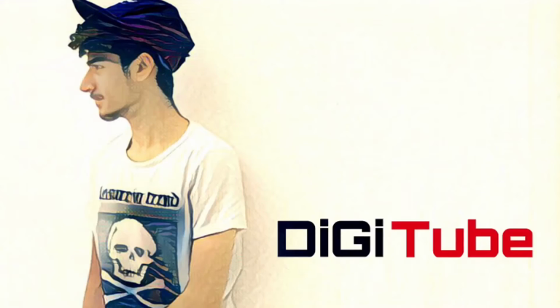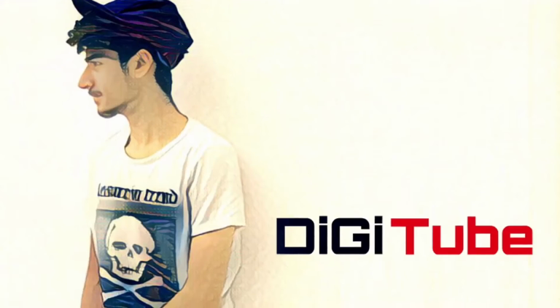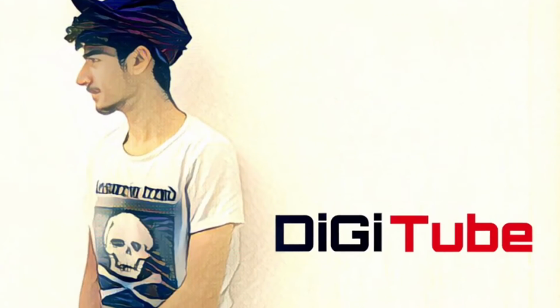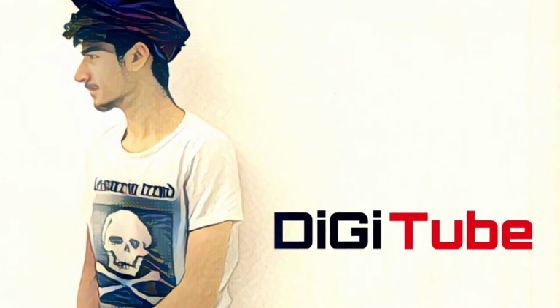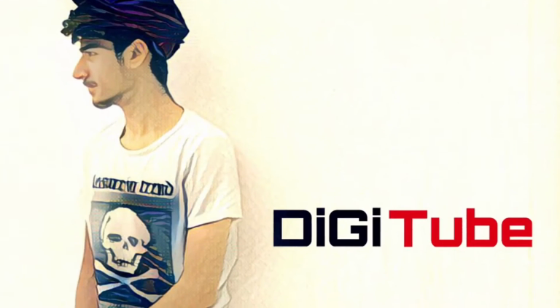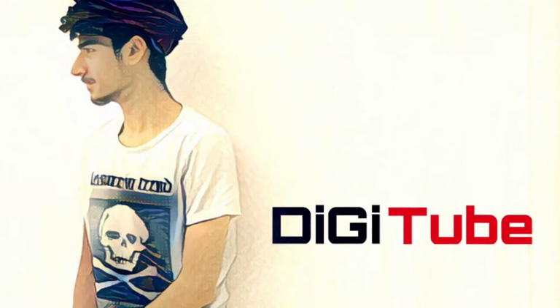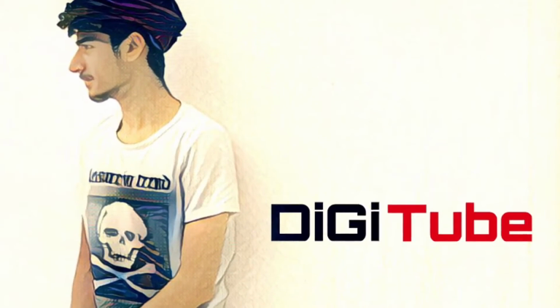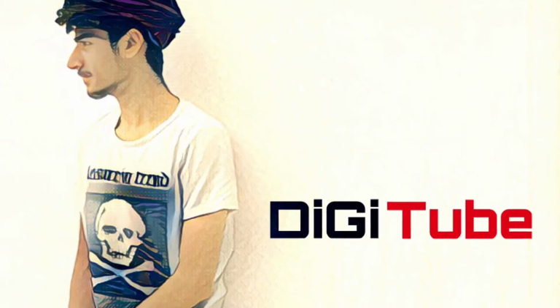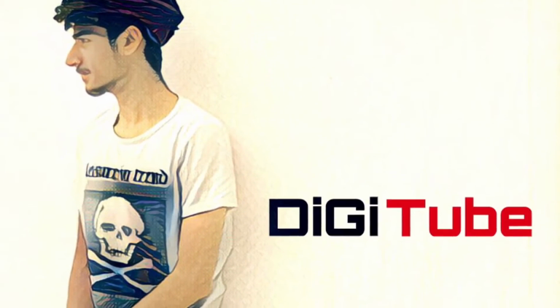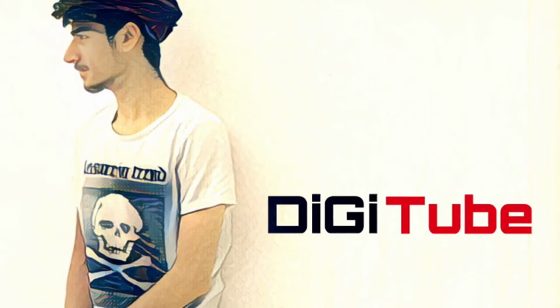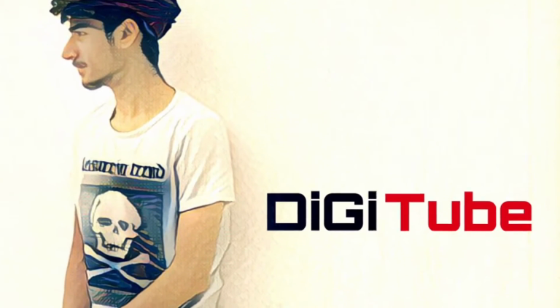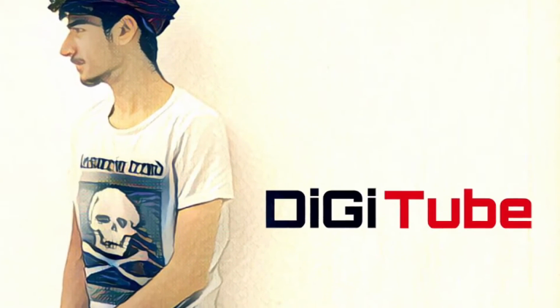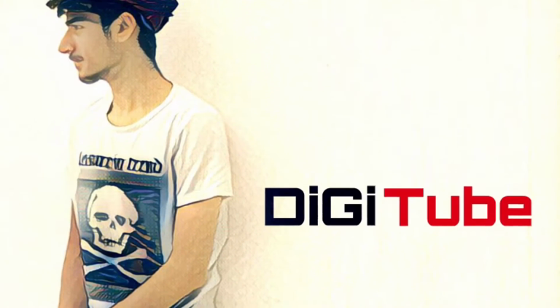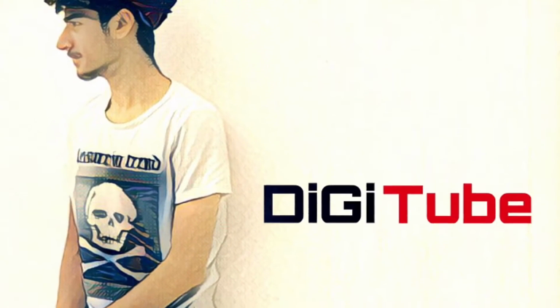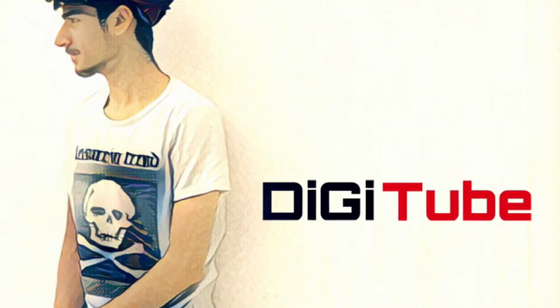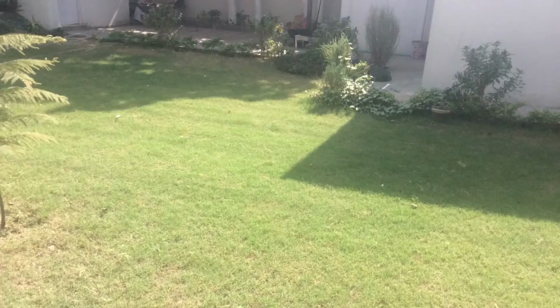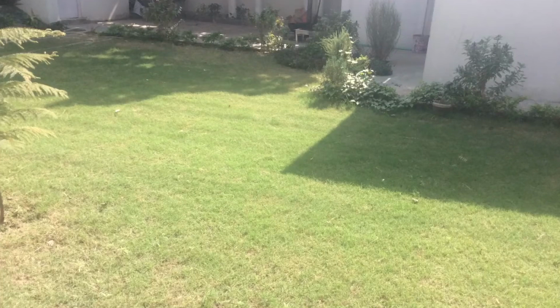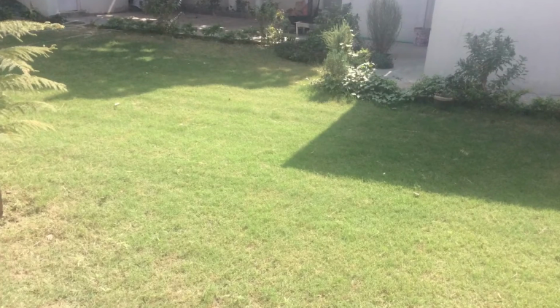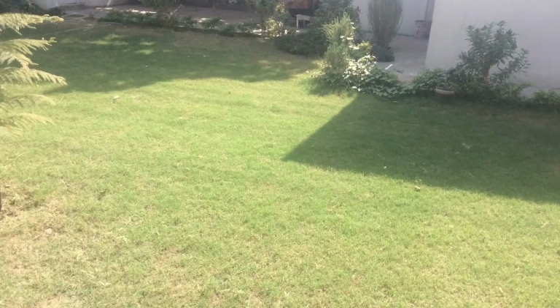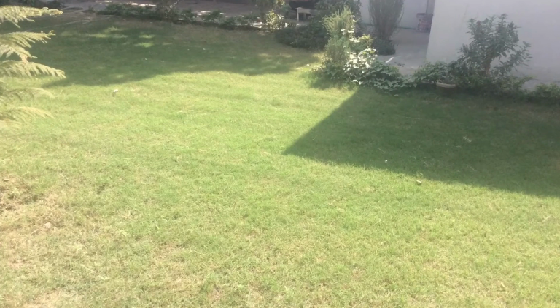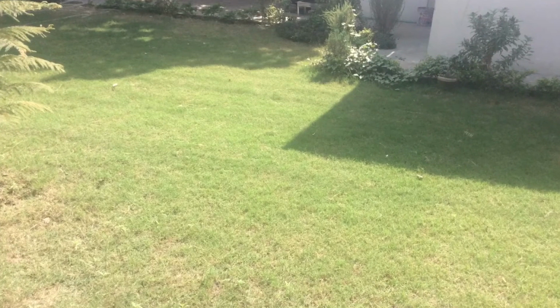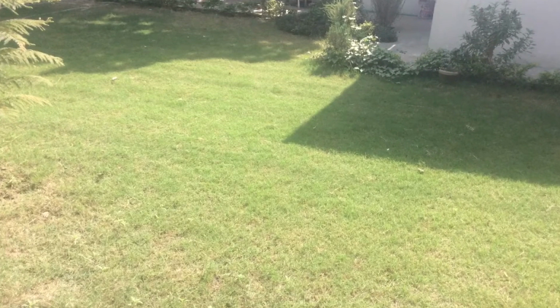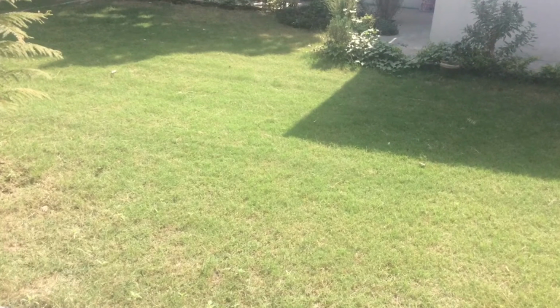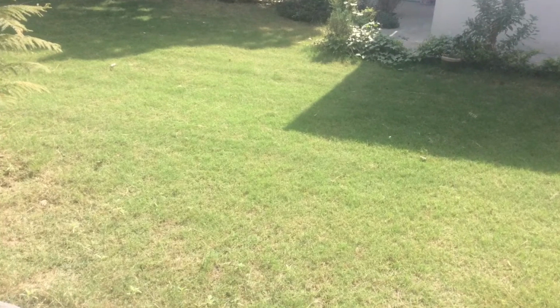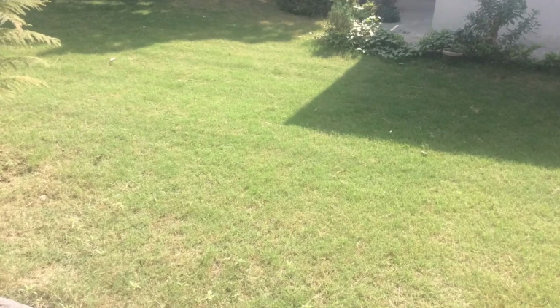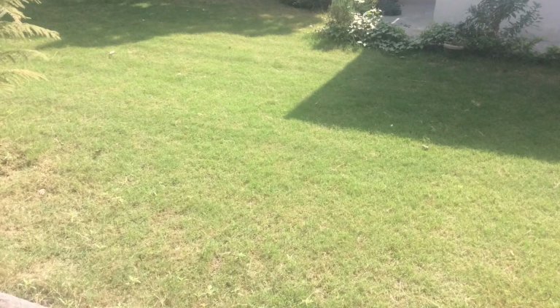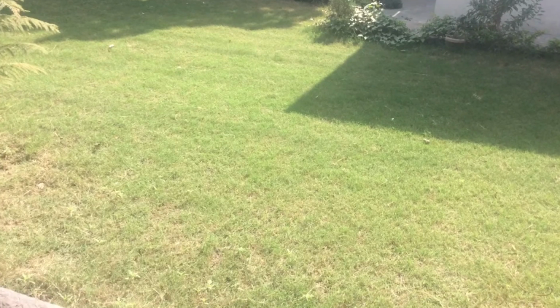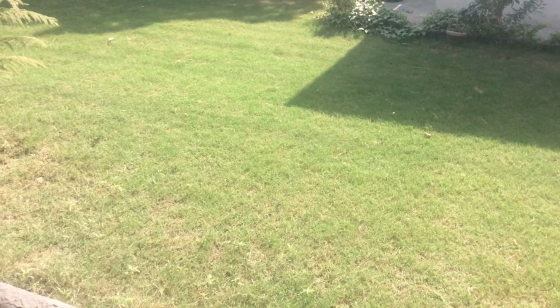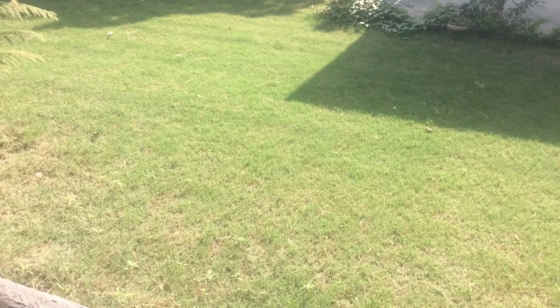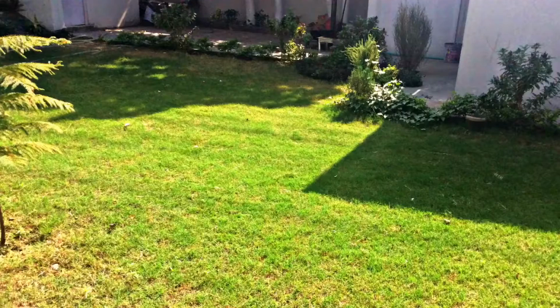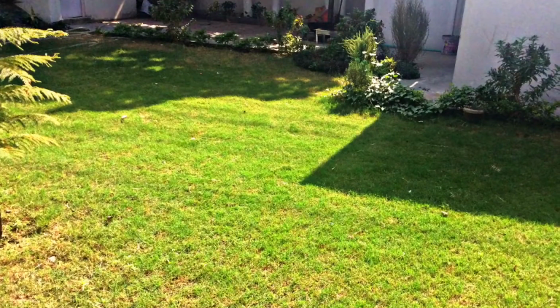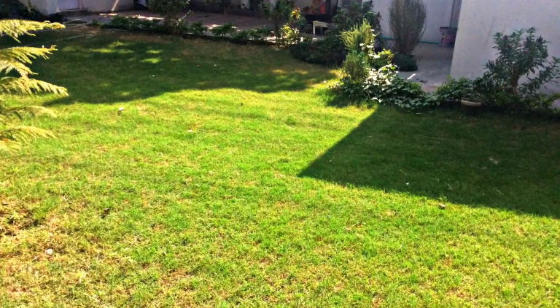Hello YouTube, I'm from Digitube and this is another Pixar tutorial. In this one we are going to change this picture into this.